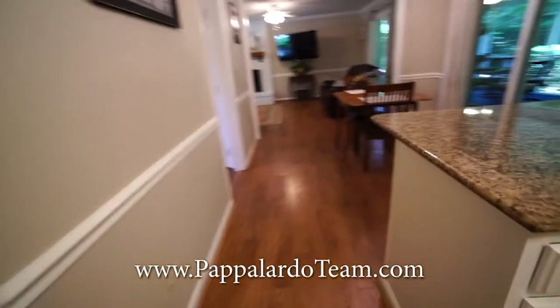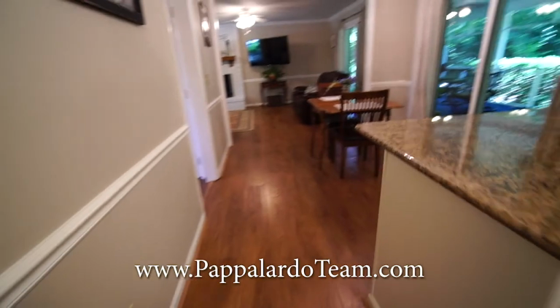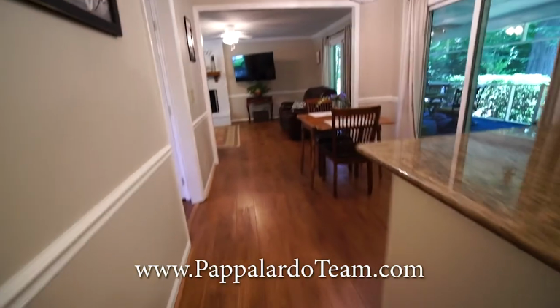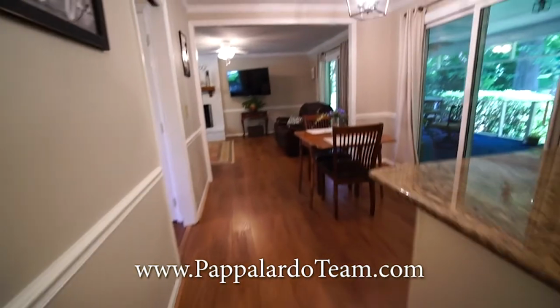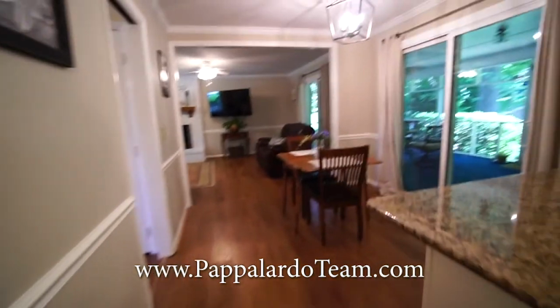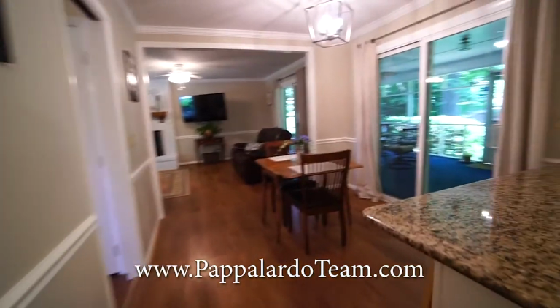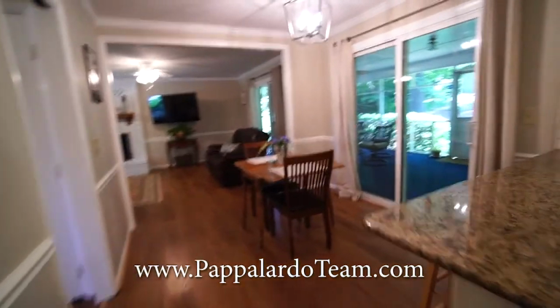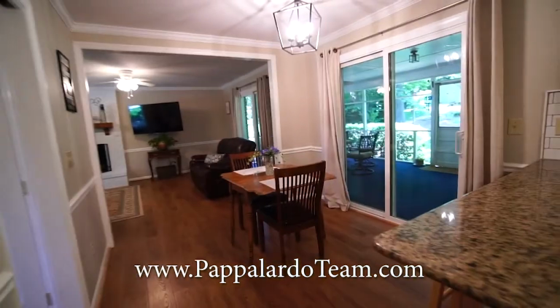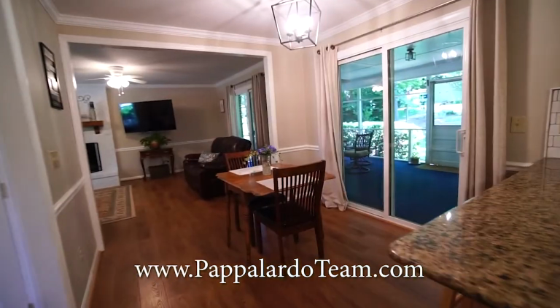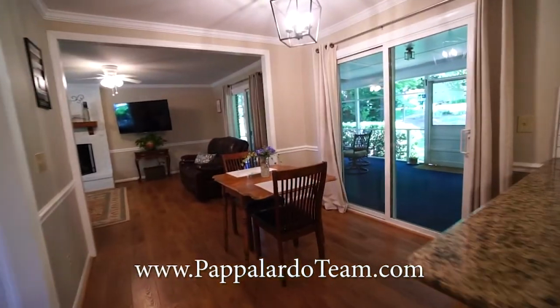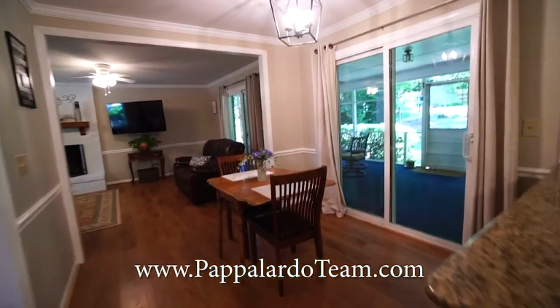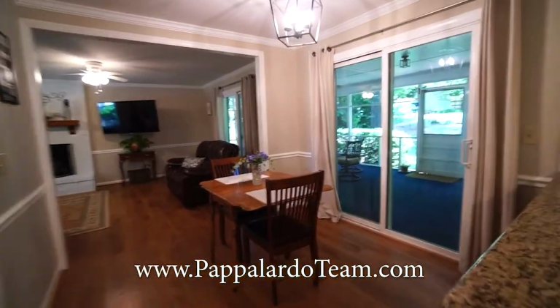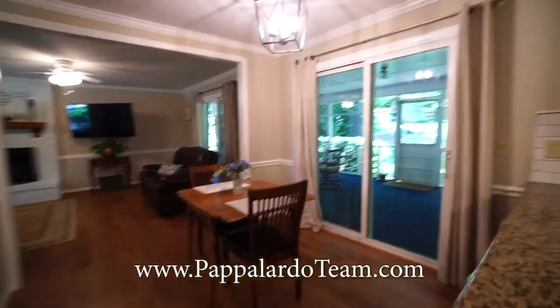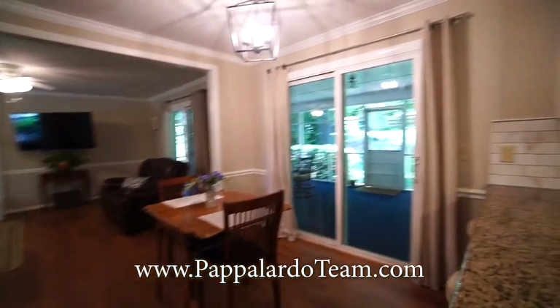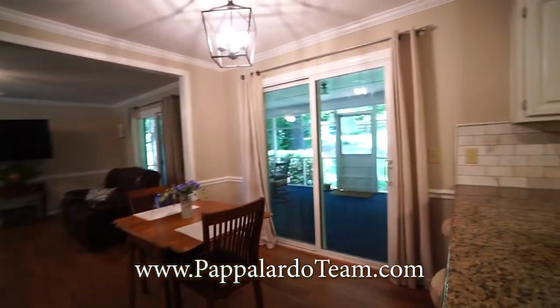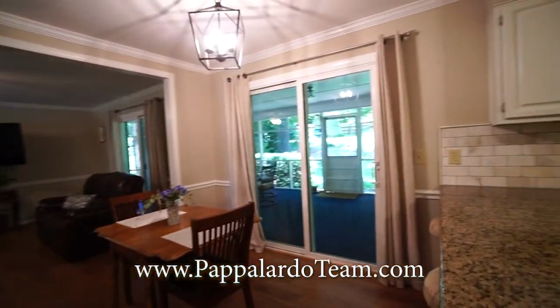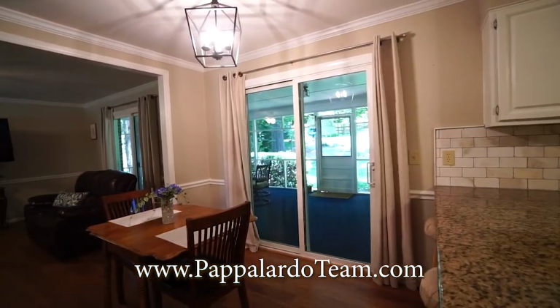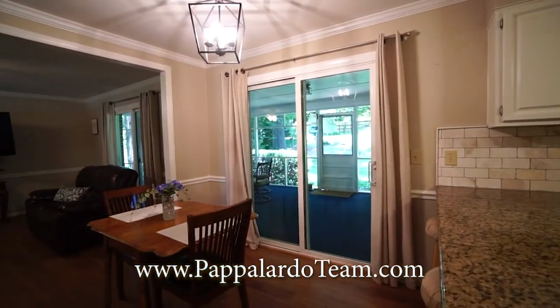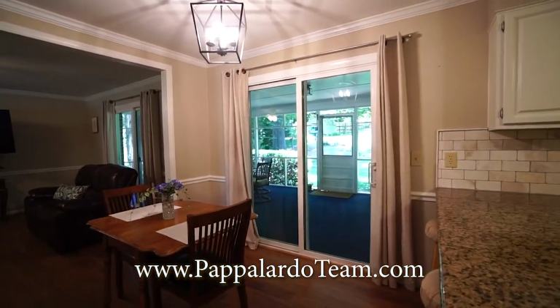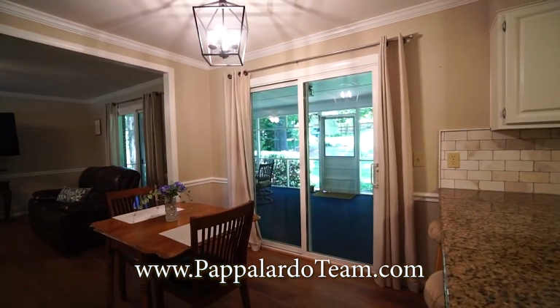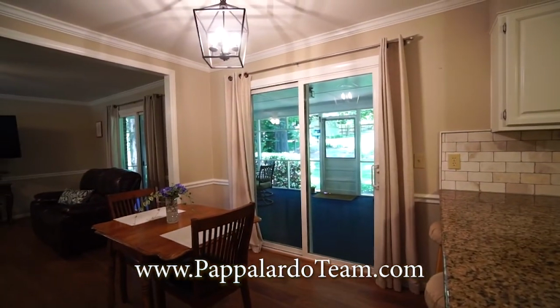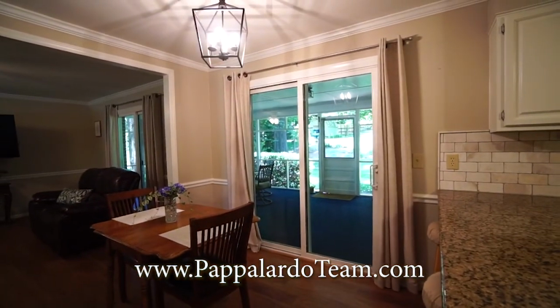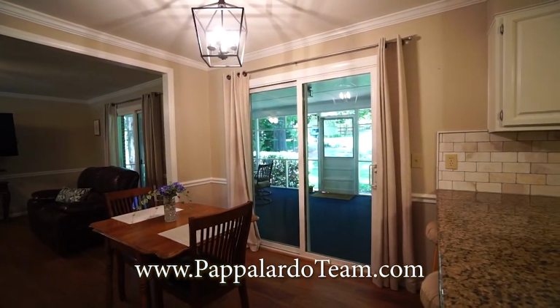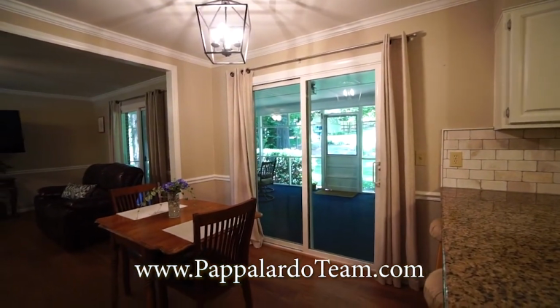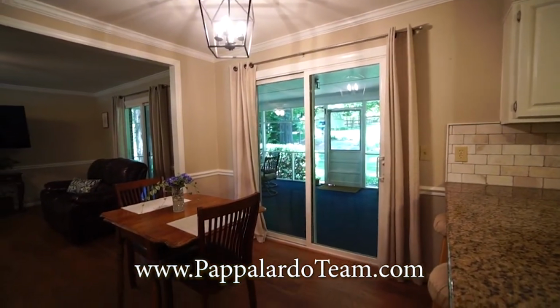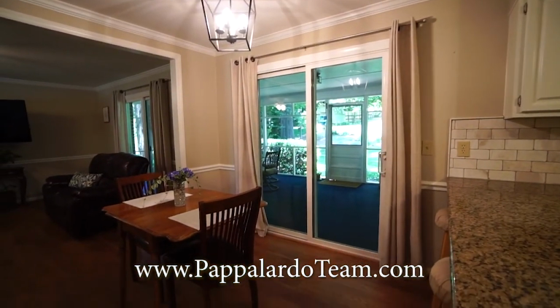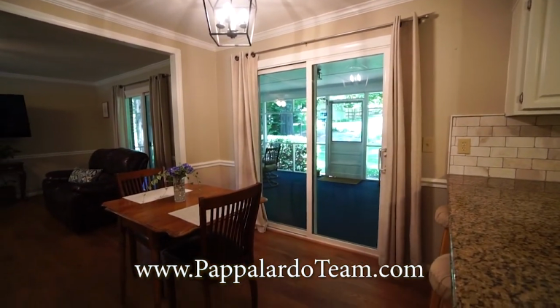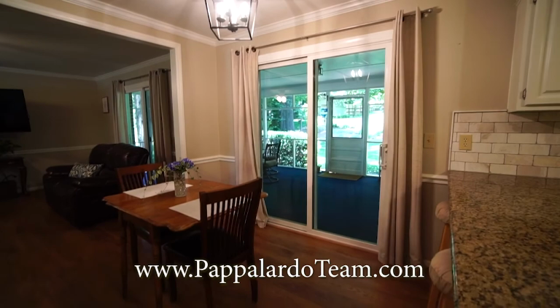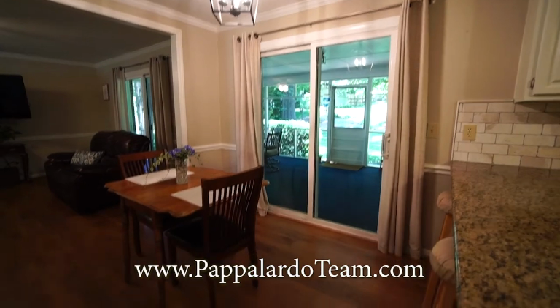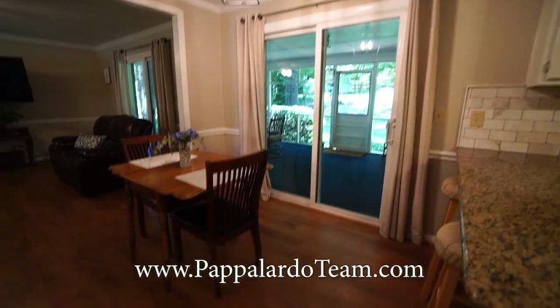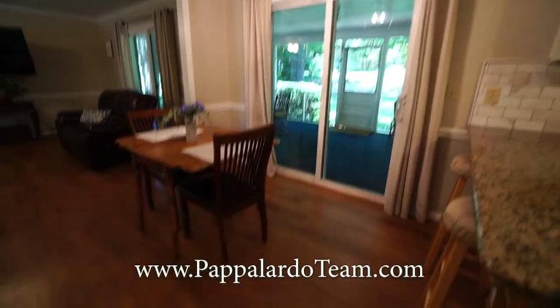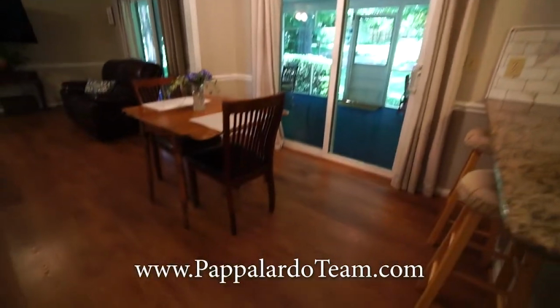Right here we have the breakfast room and there's the sliding glass door that leads out to the screened-in porch.